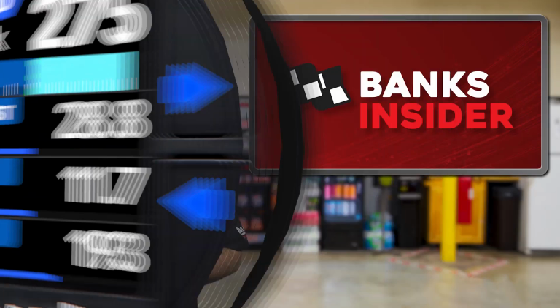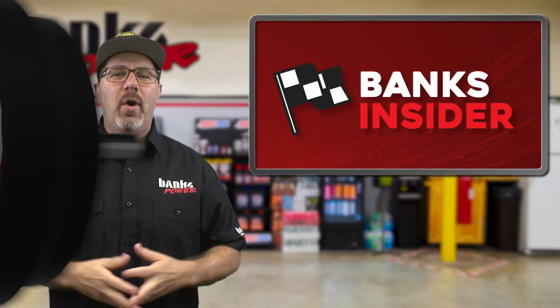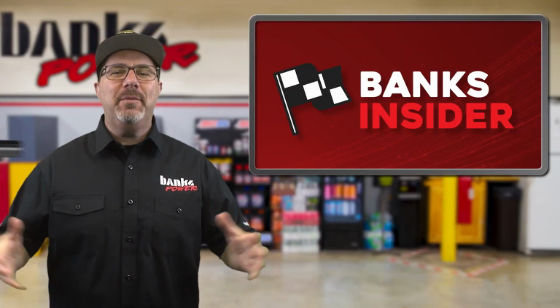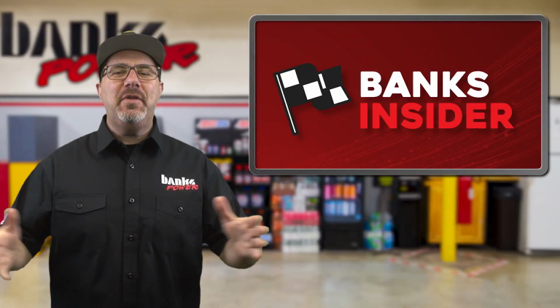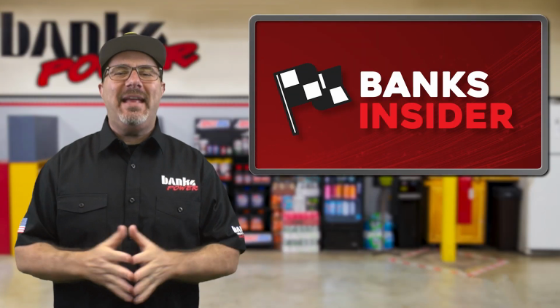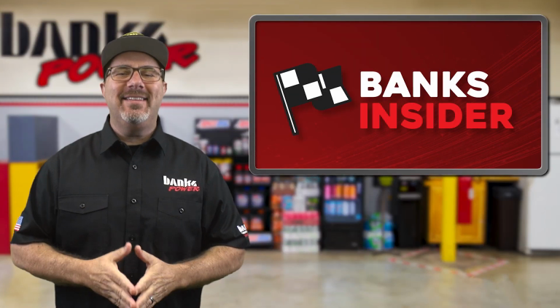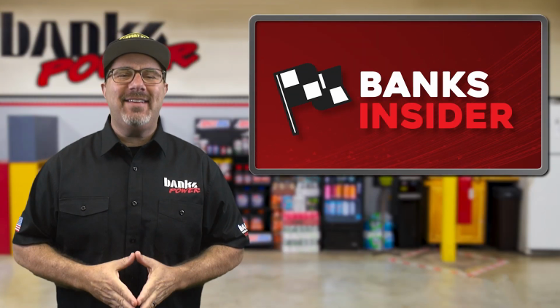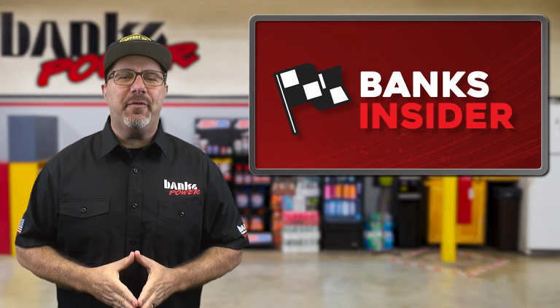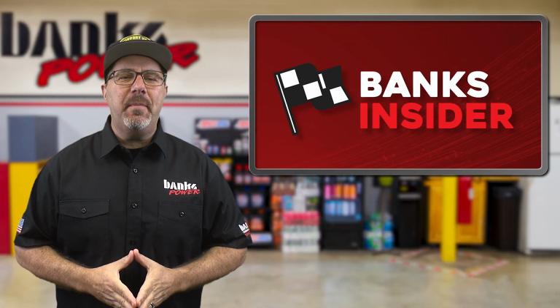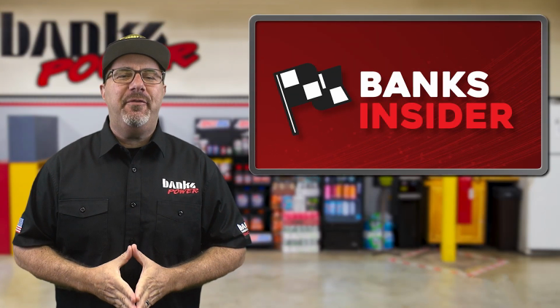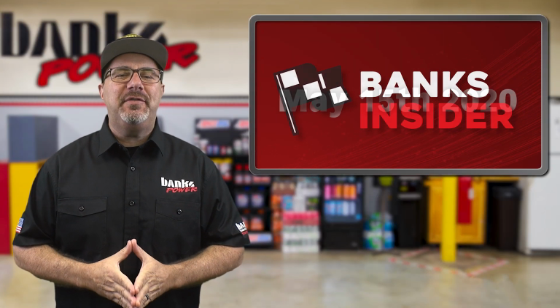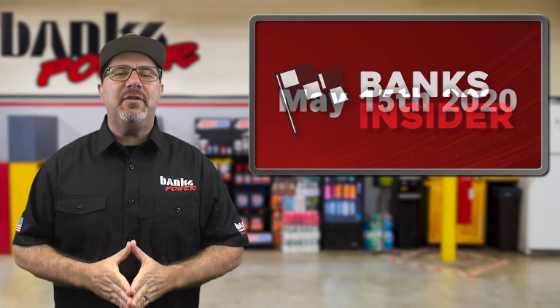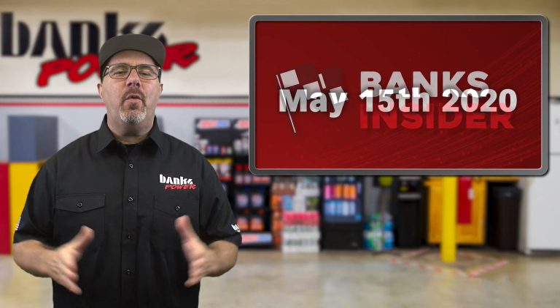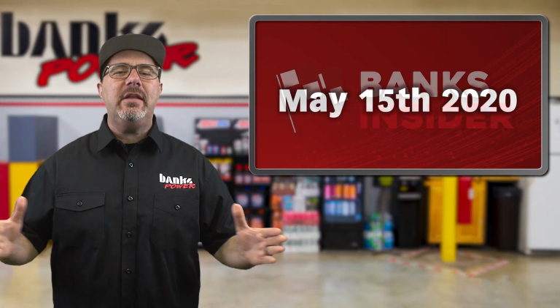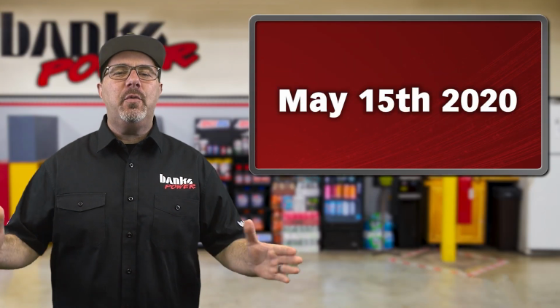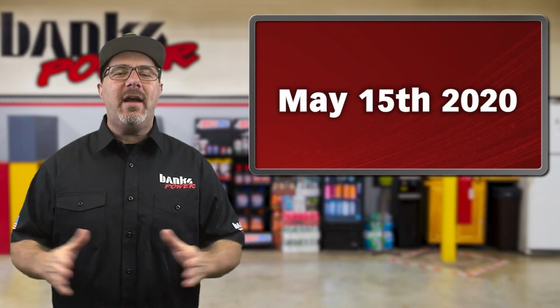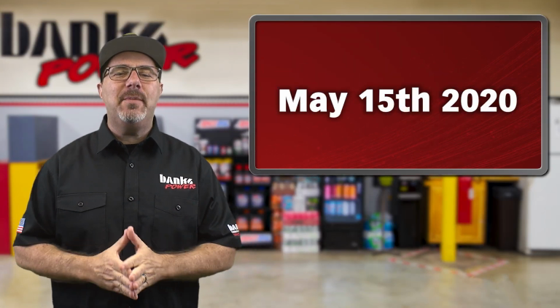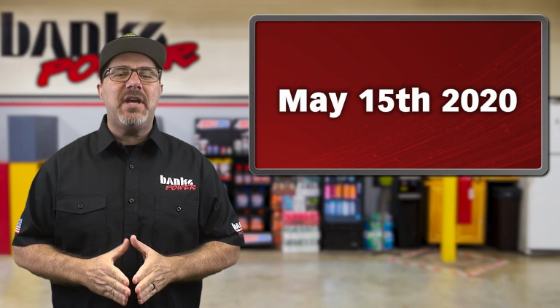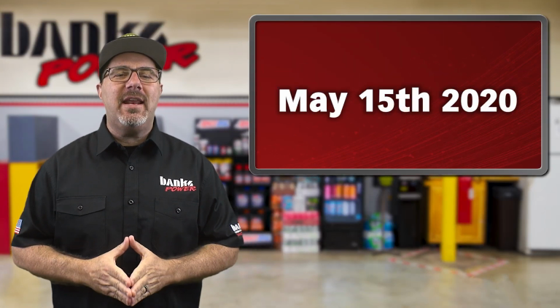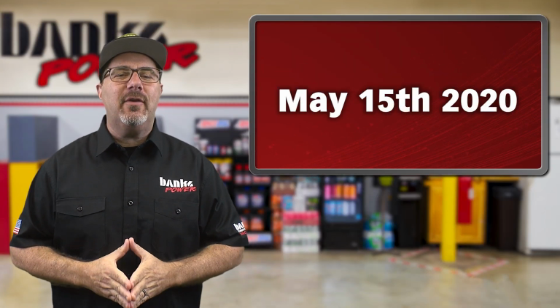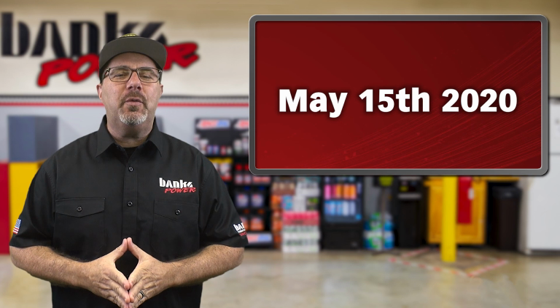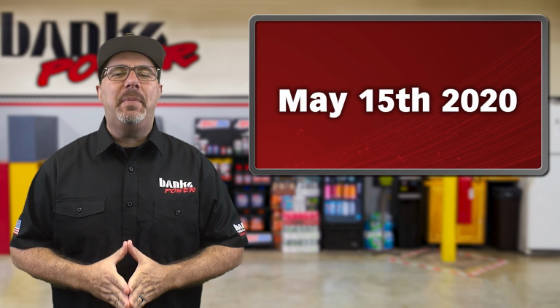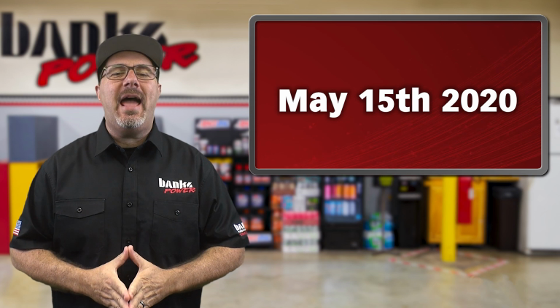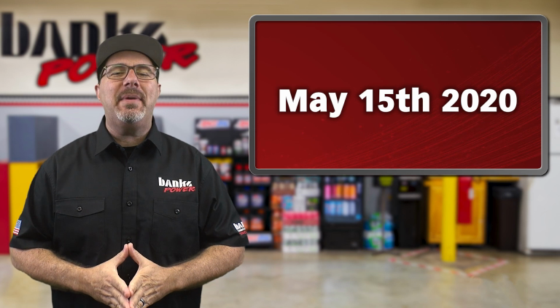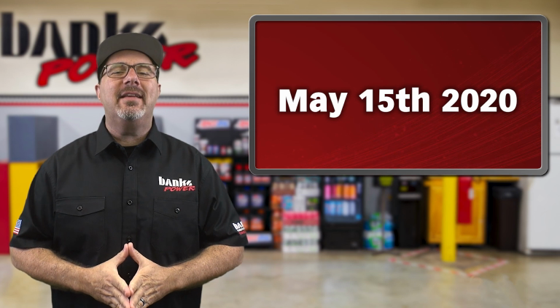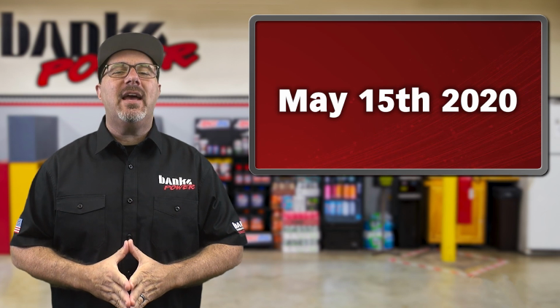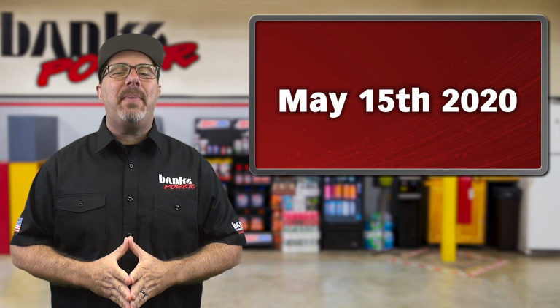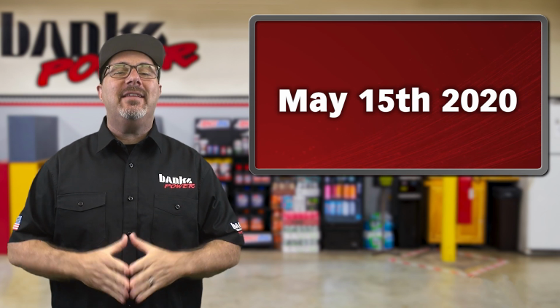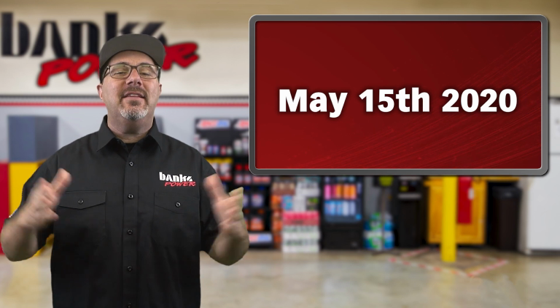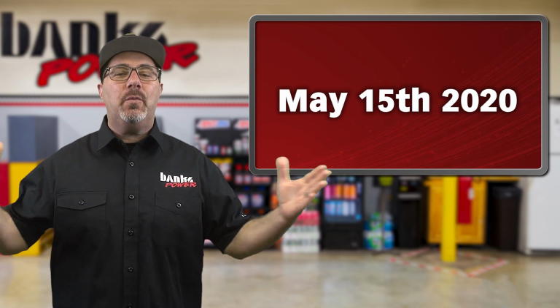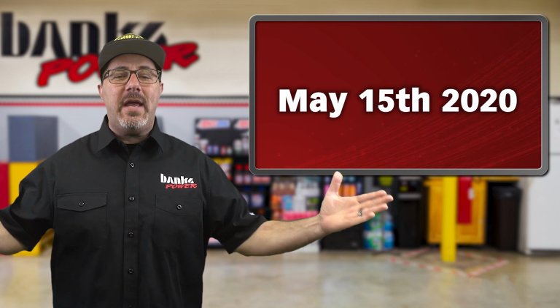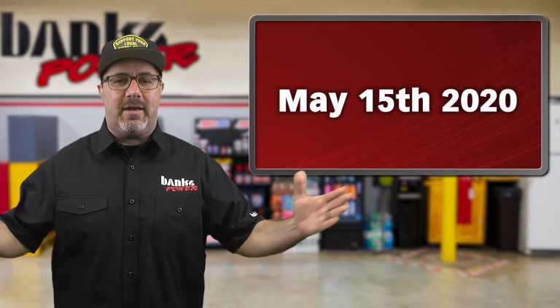Welcome to the Banks Insider for May 15th, 2020. I'm Jay and here's what's been happening inside Banks this week.